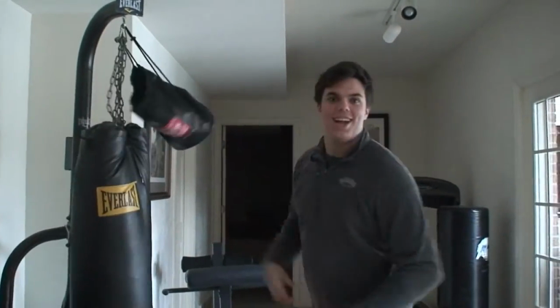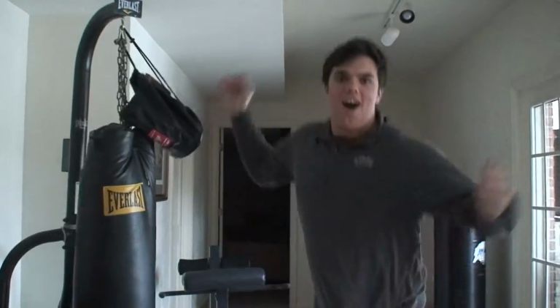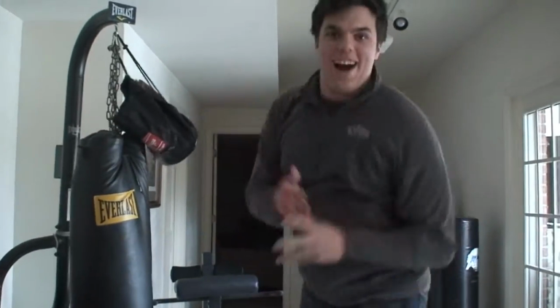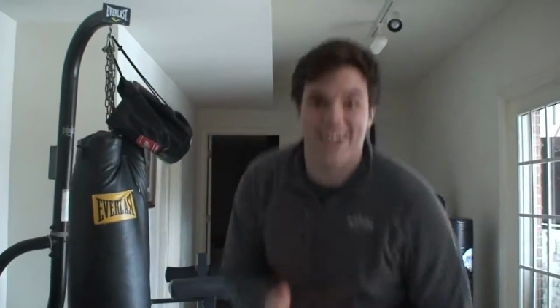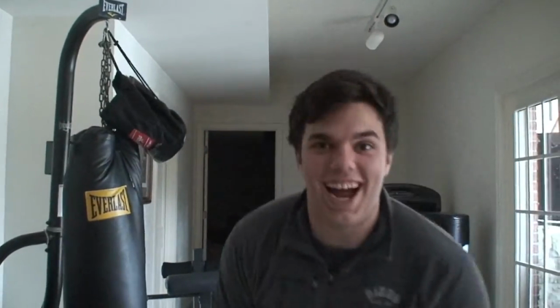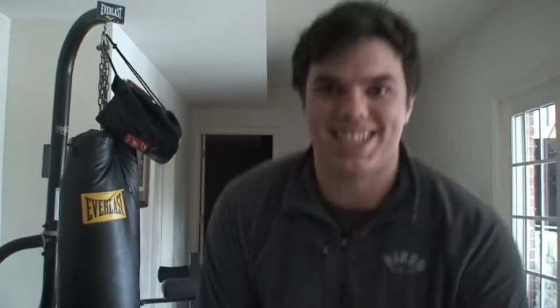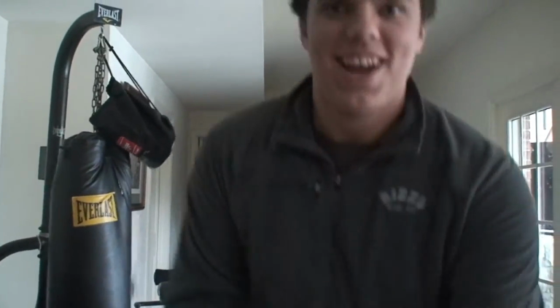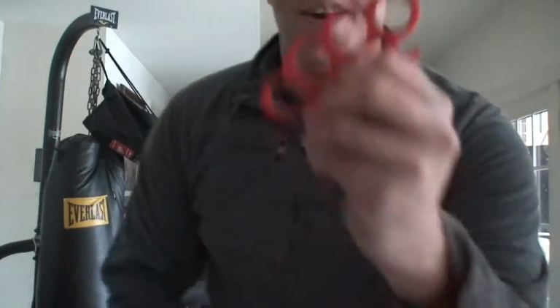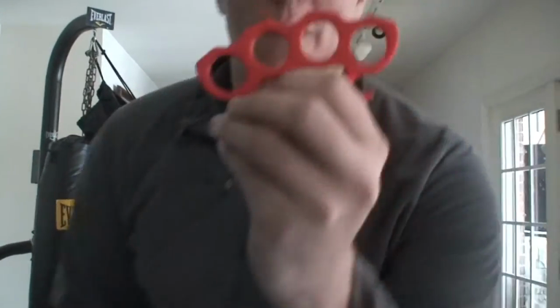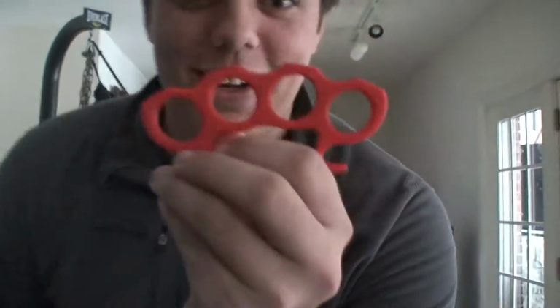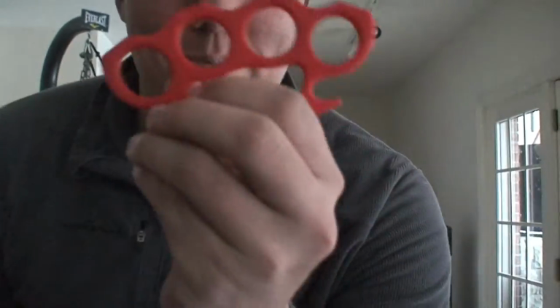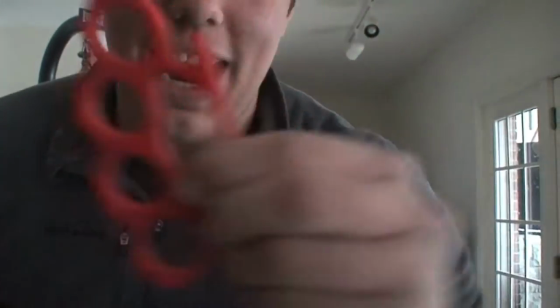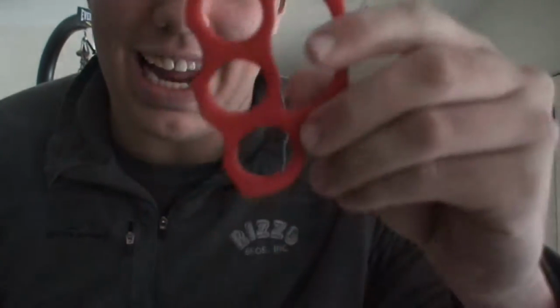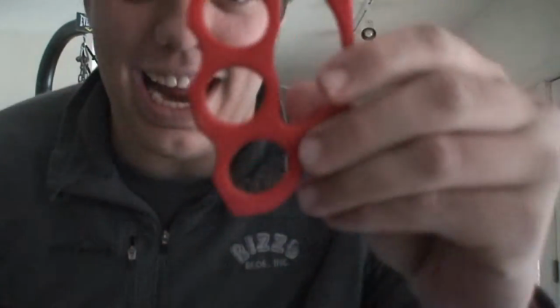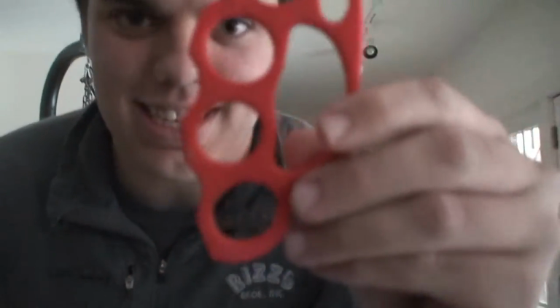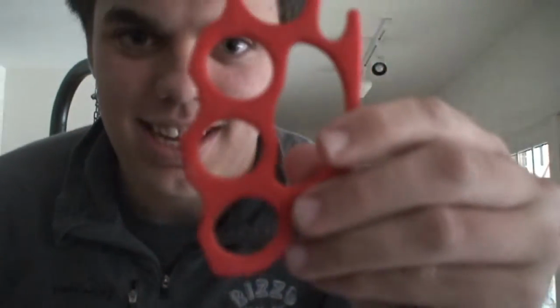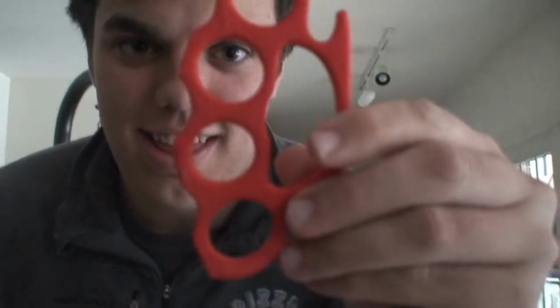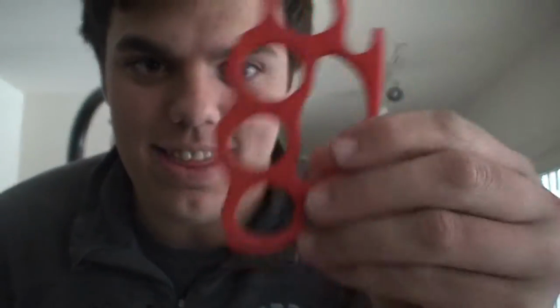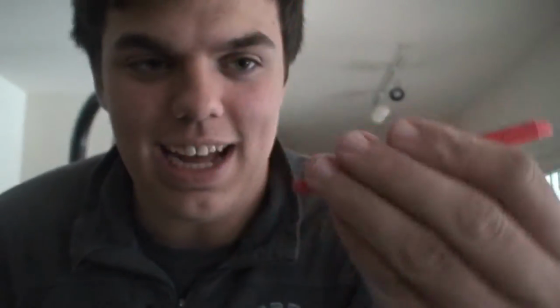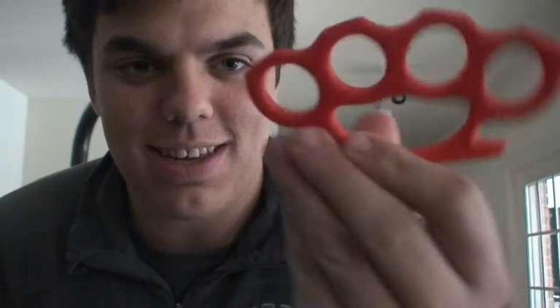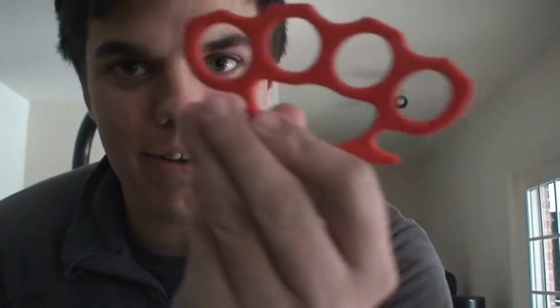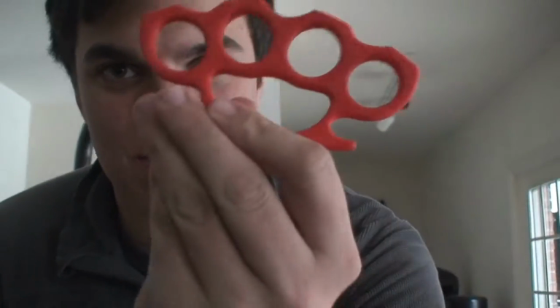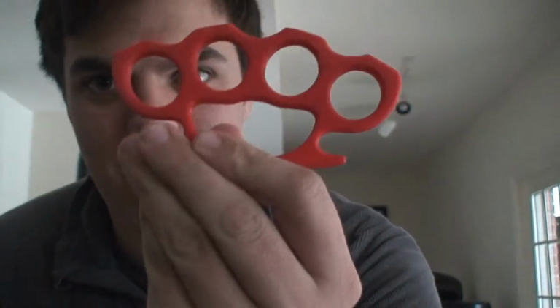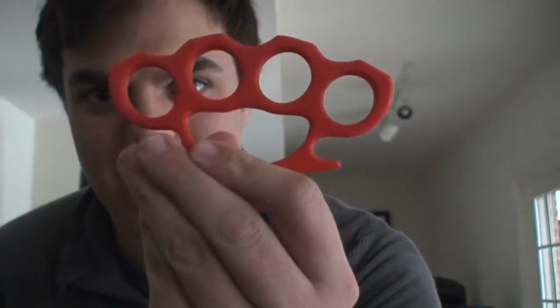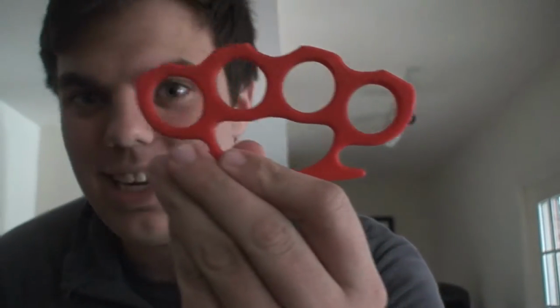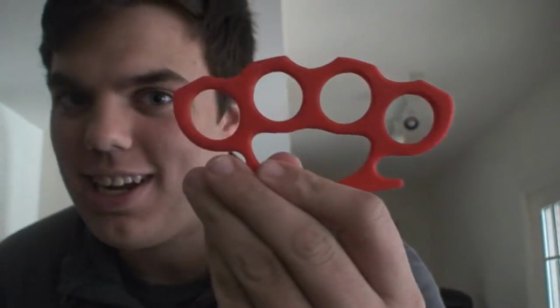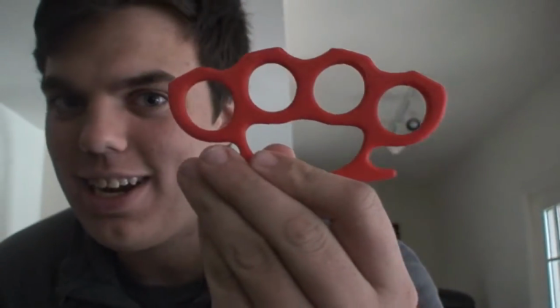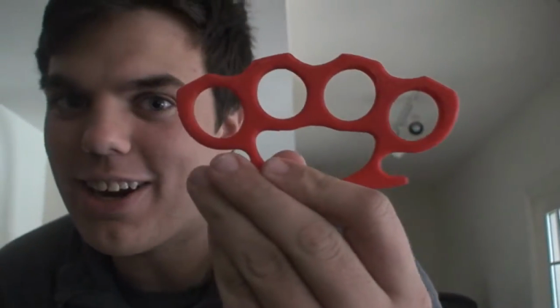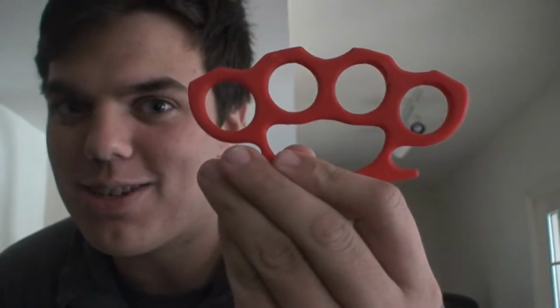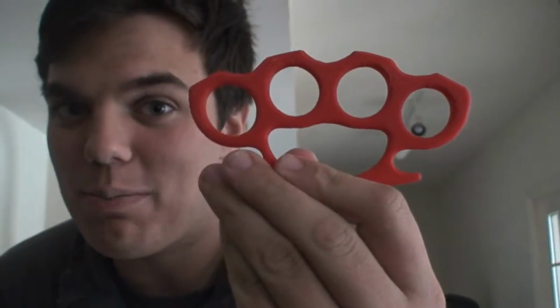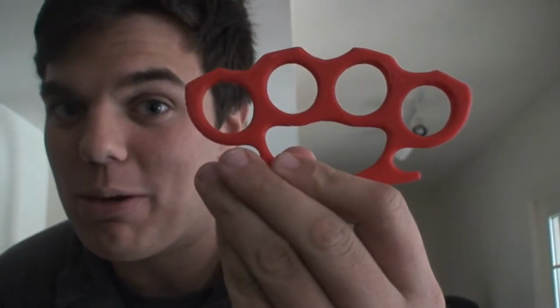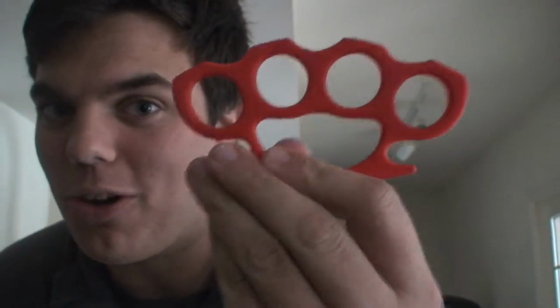Alright guys, welcome back, and that's the finished product. Here goes some B-roll.